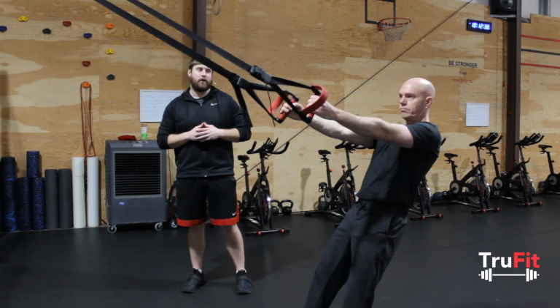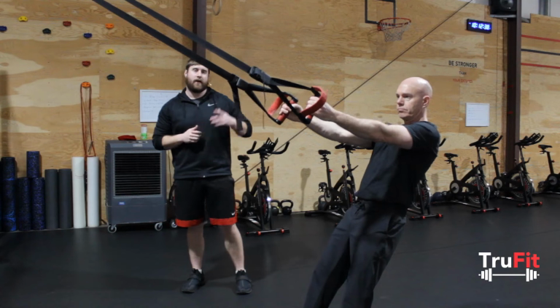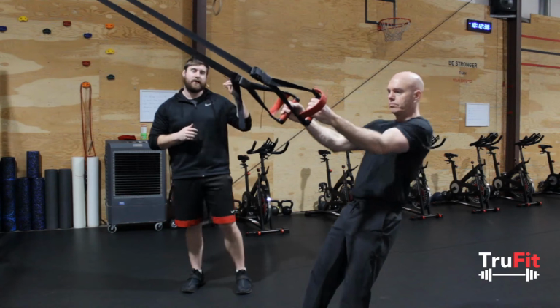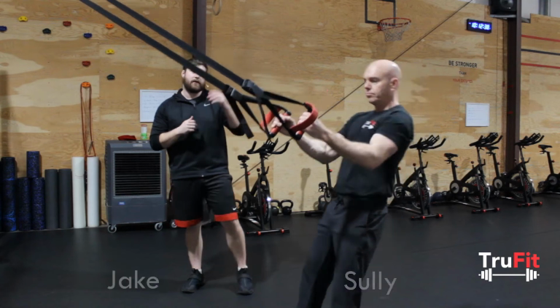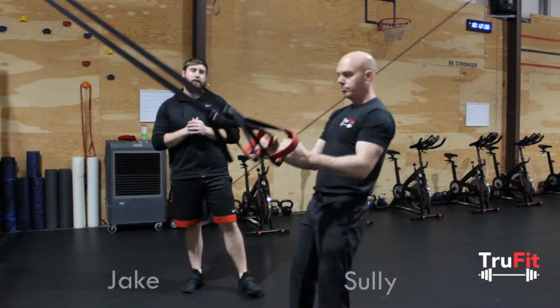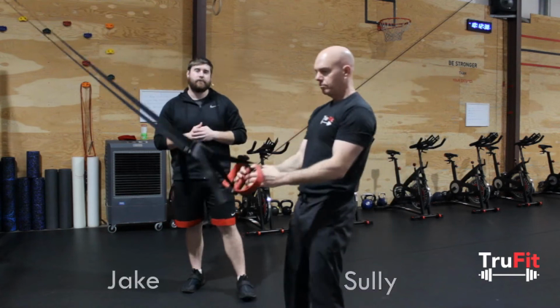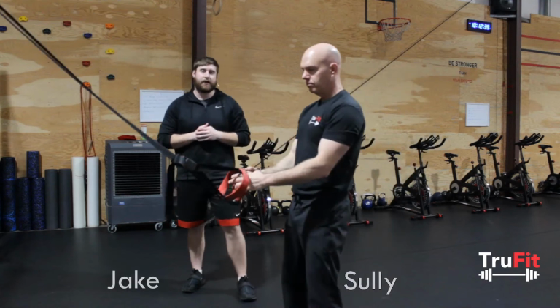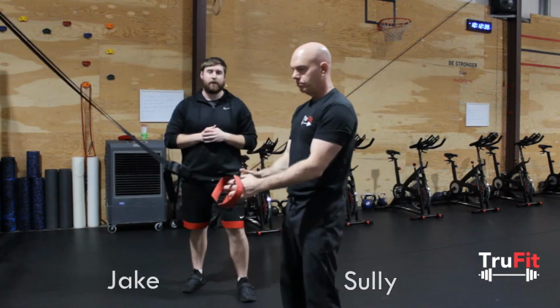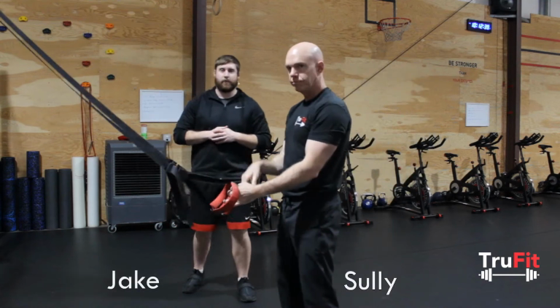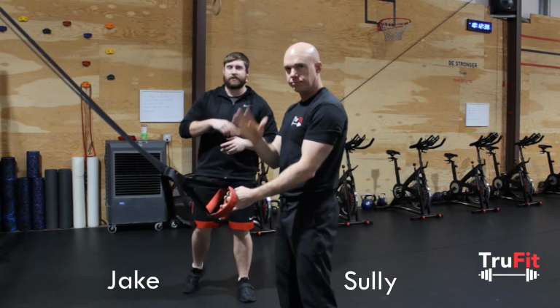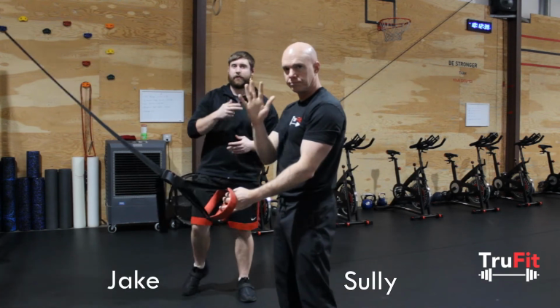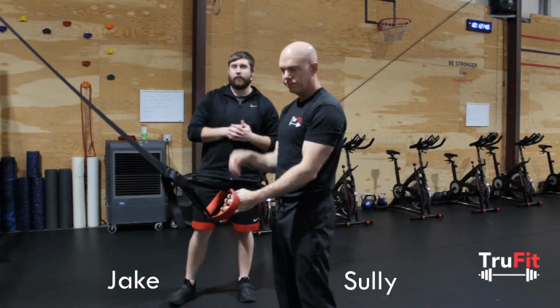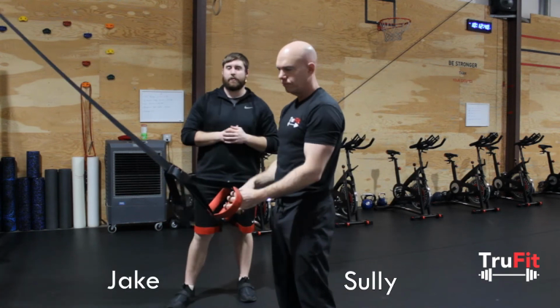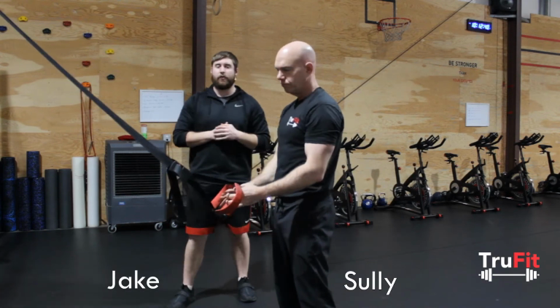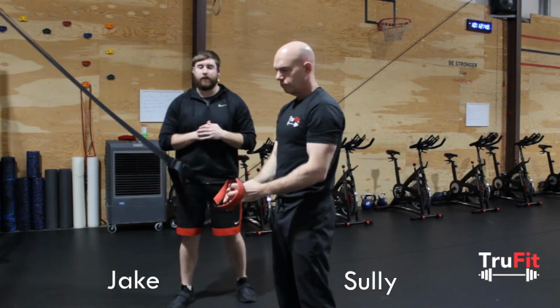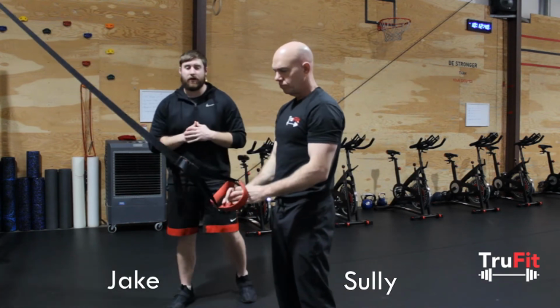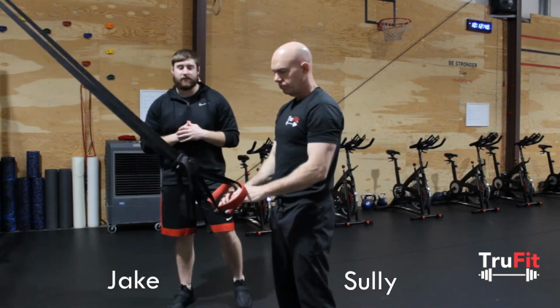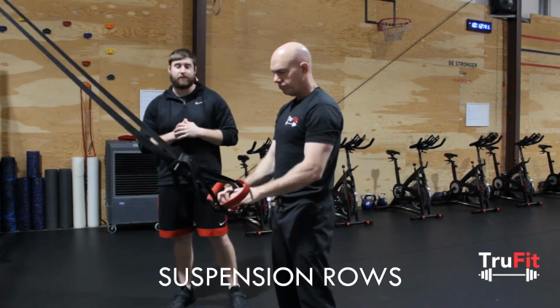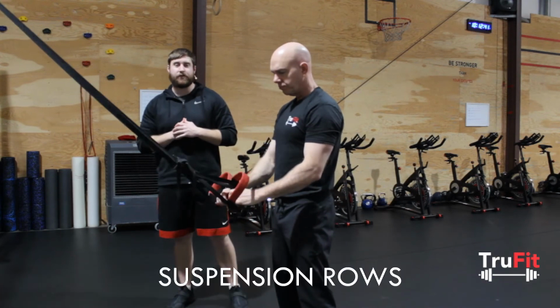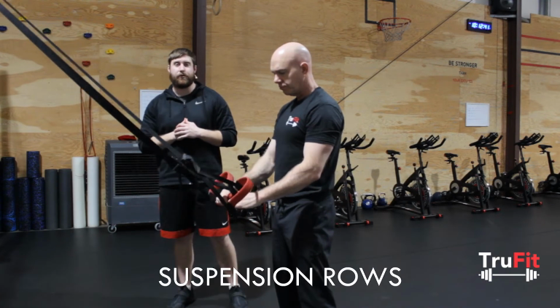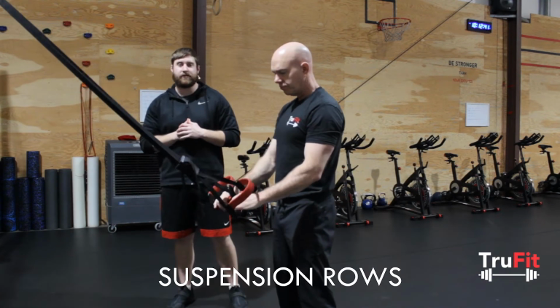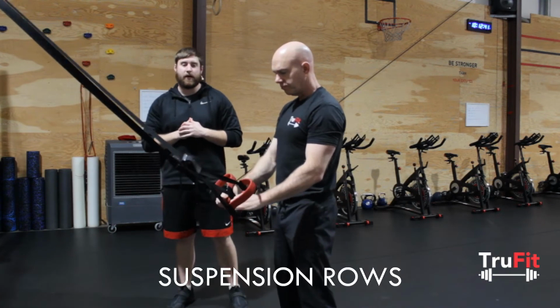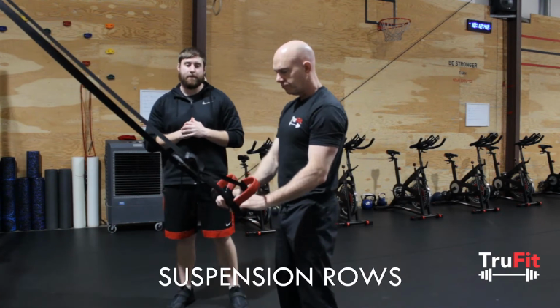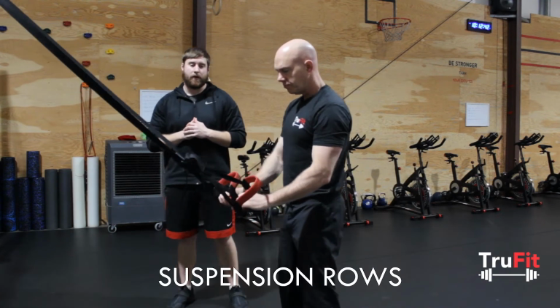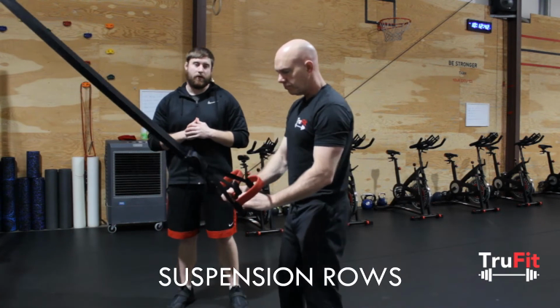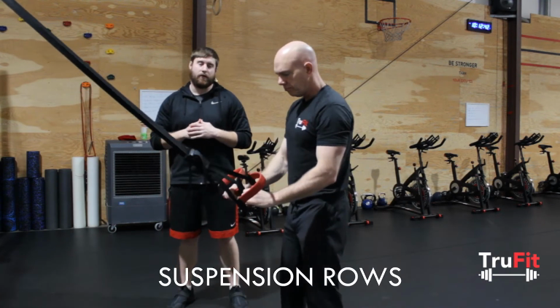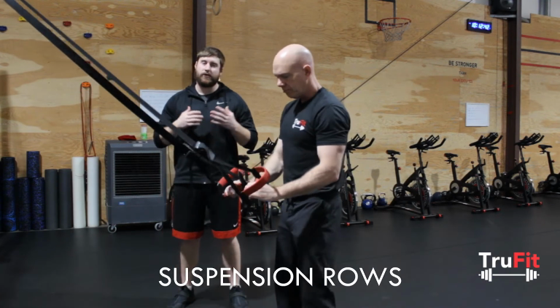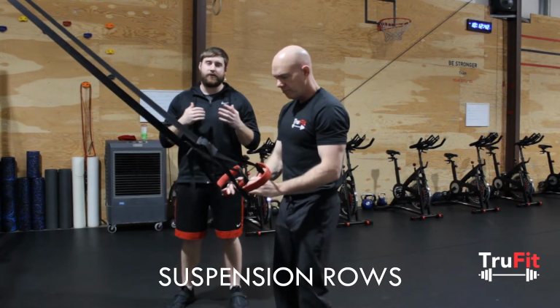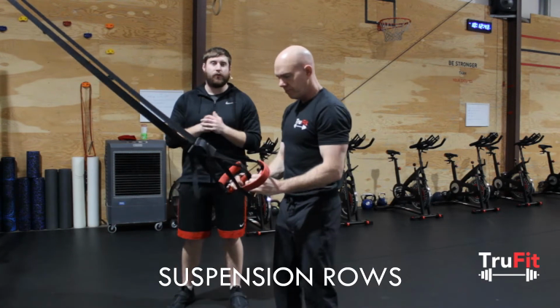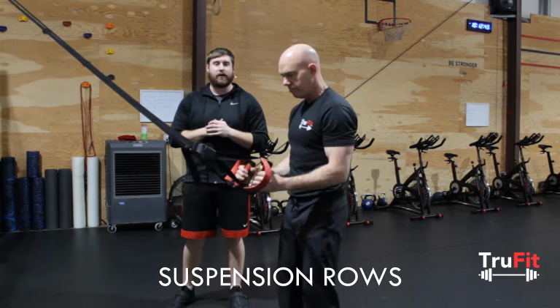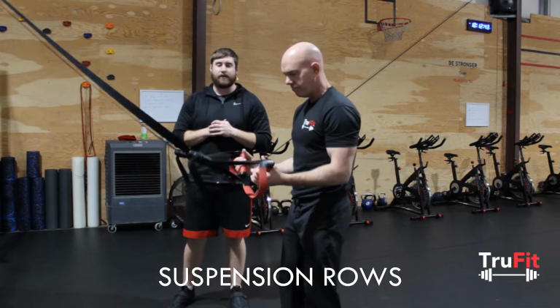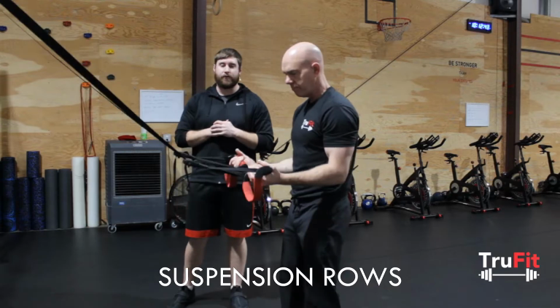Hey guys, Jake here. I'm here with Sully. We're going to be going over suspension rows today — what to do, what not to do.